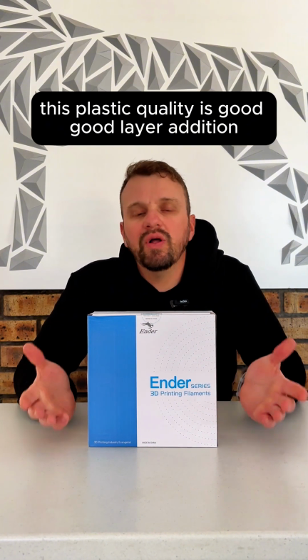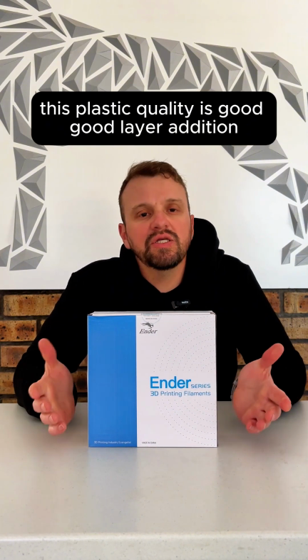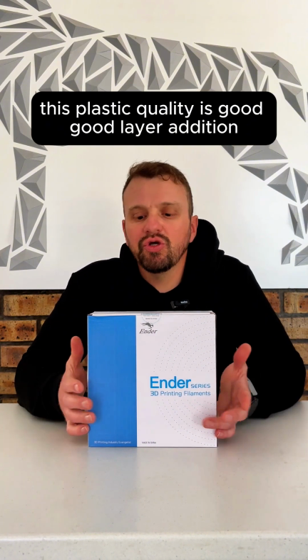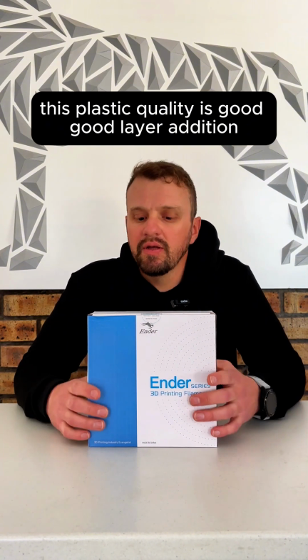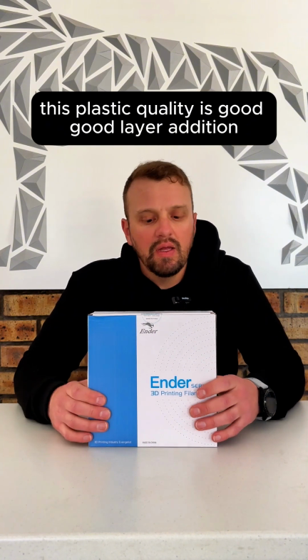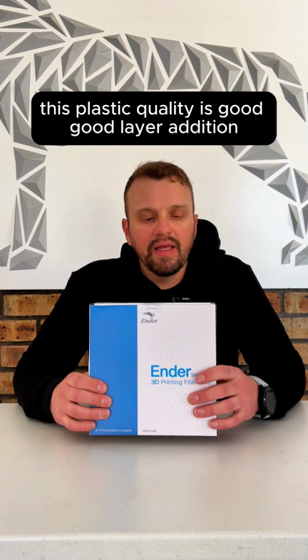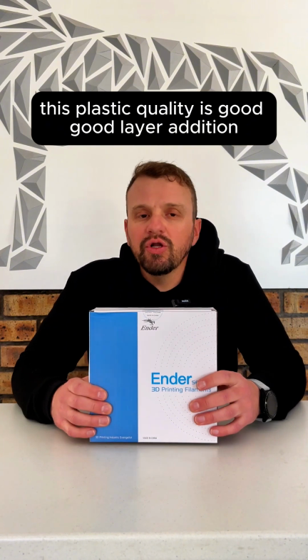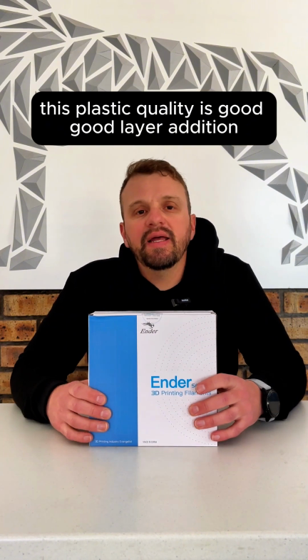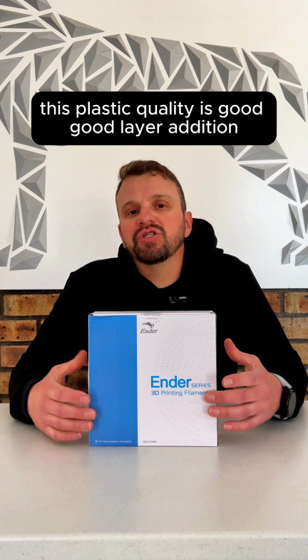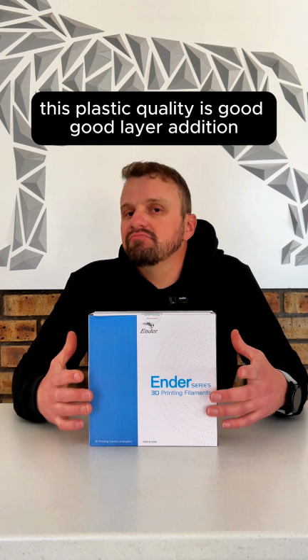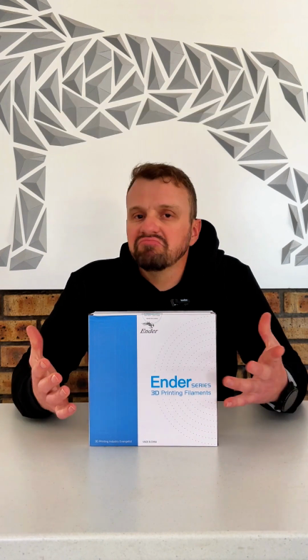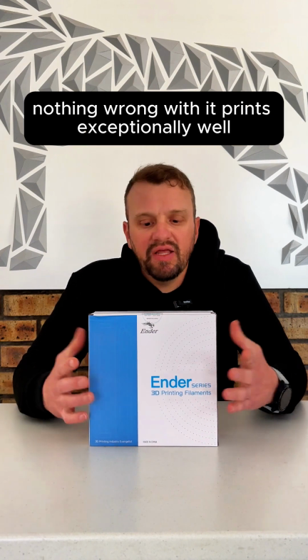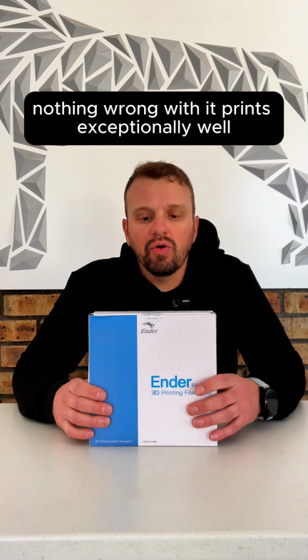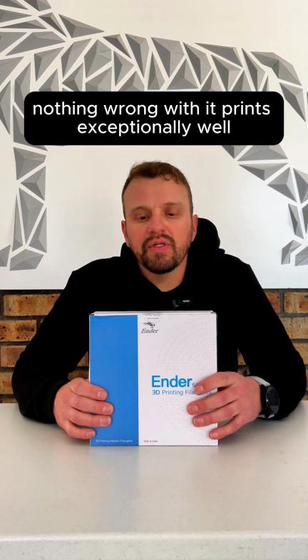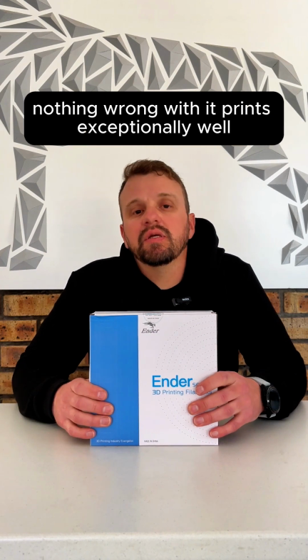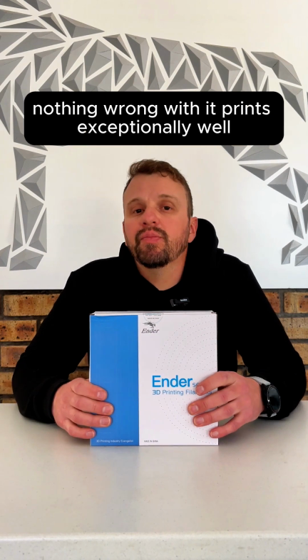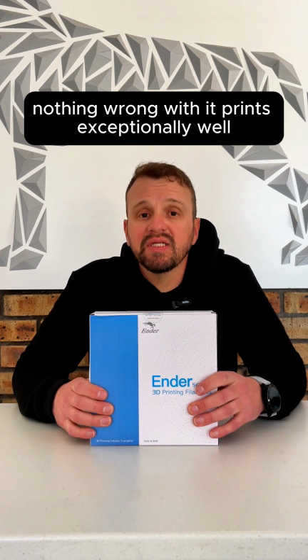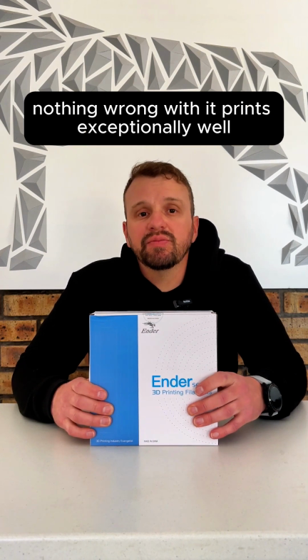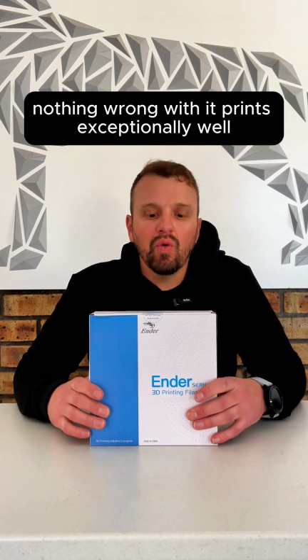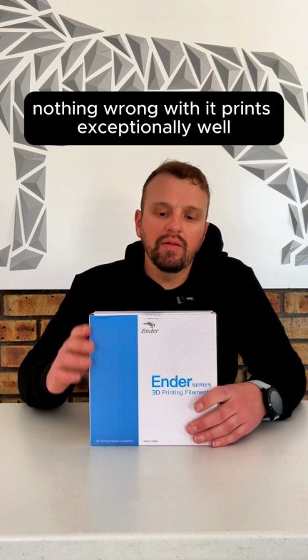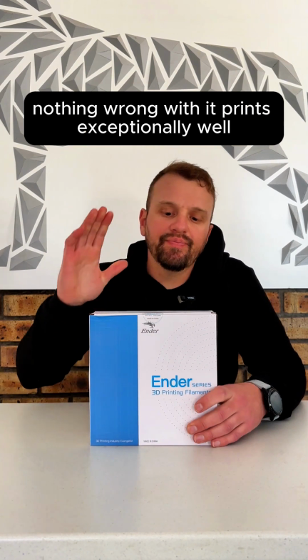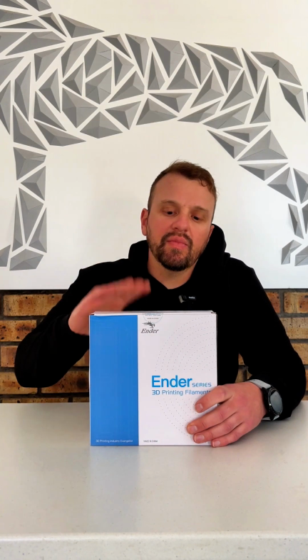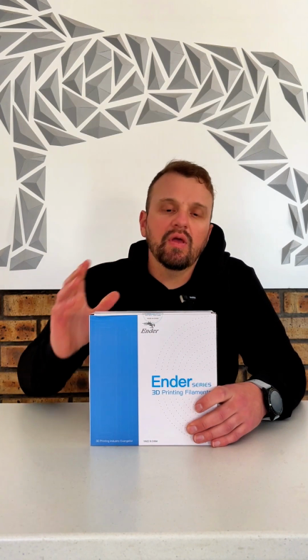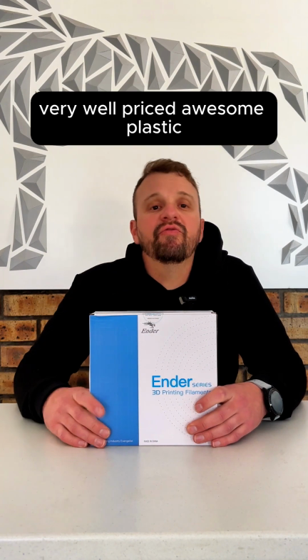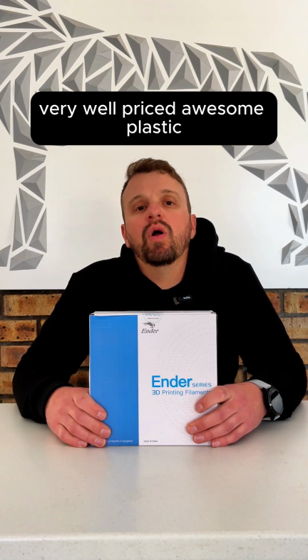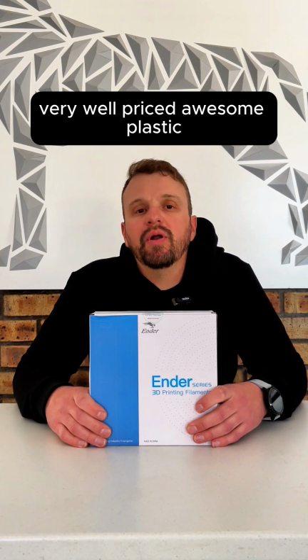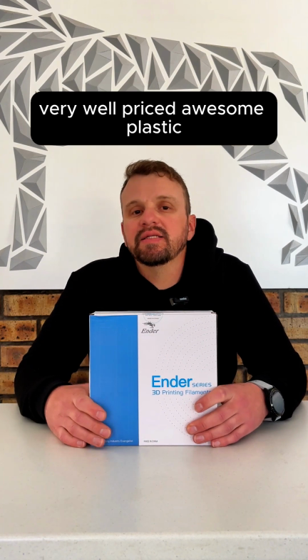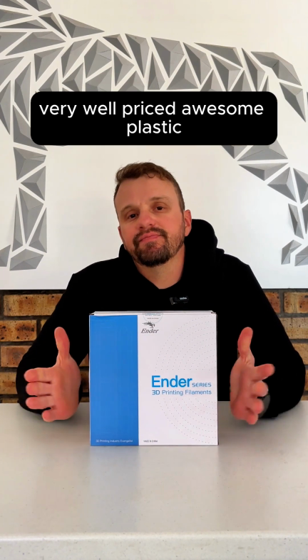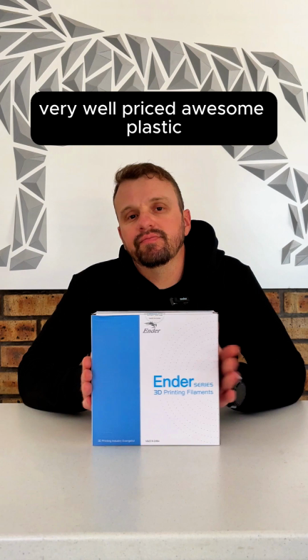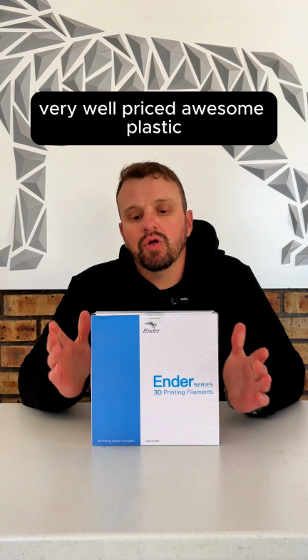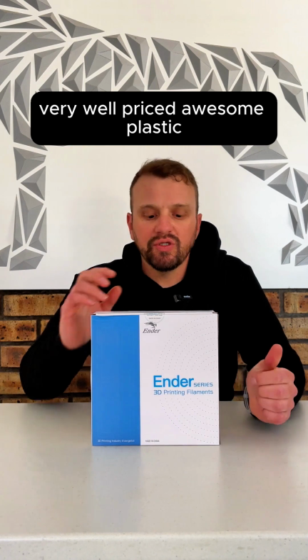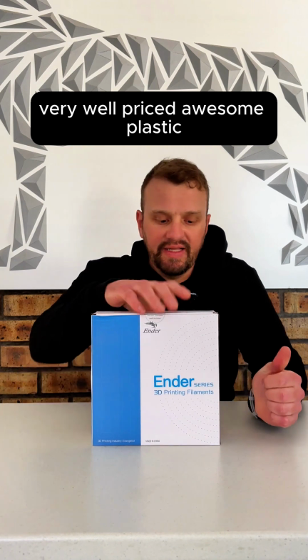The quality is good, good layer adhesion, nothing wrong with it. It prints exceptionally well and is very well priced. Awesome plastic.